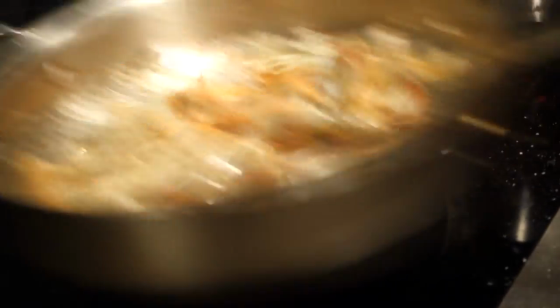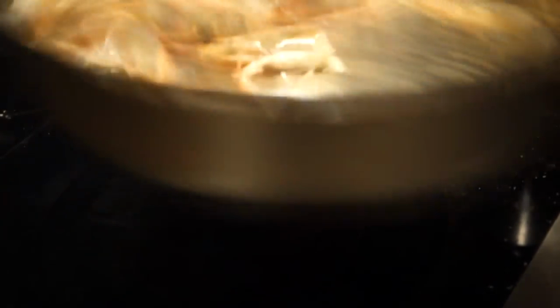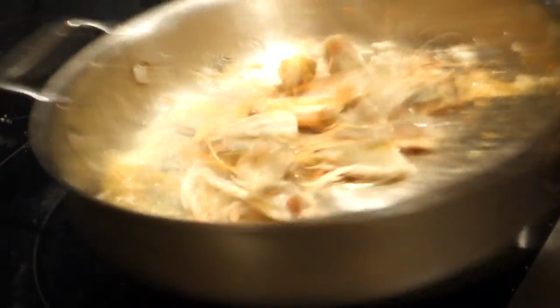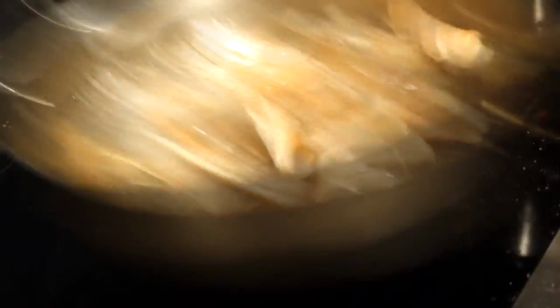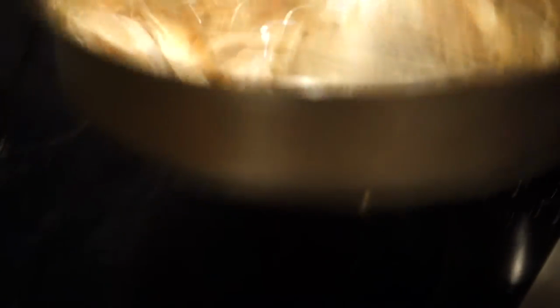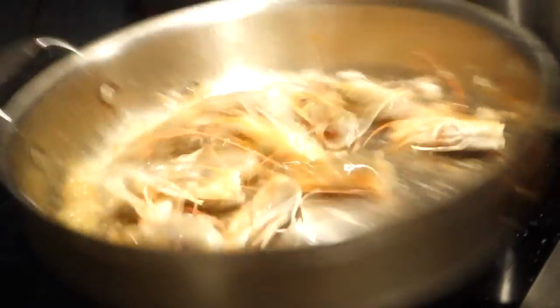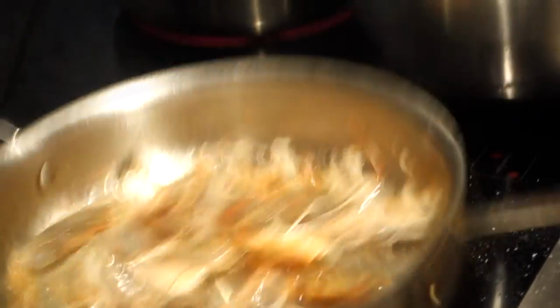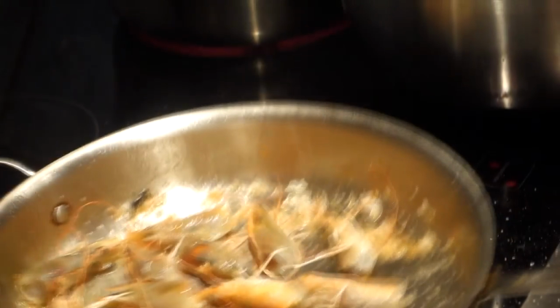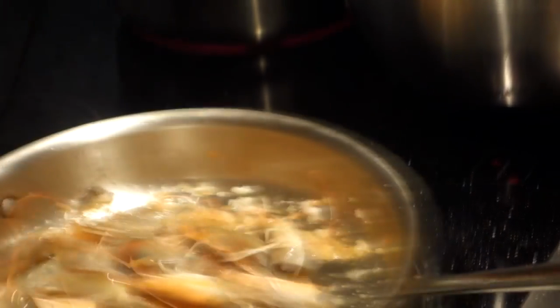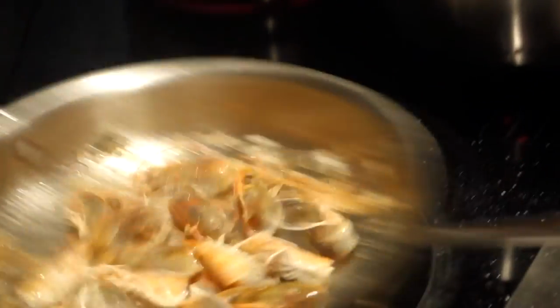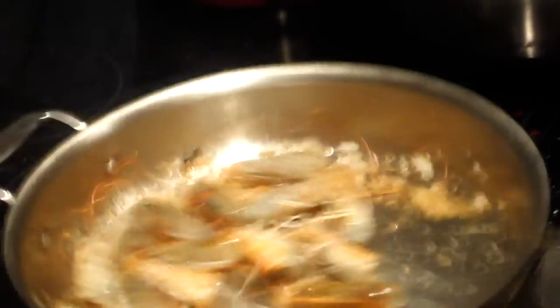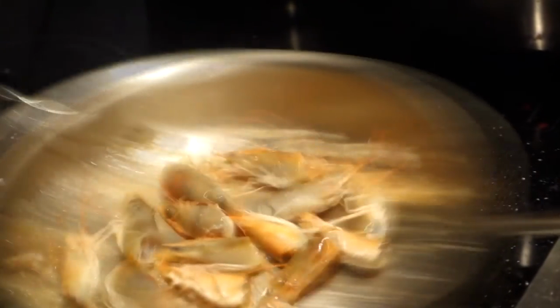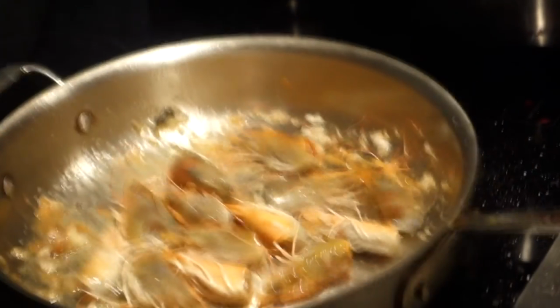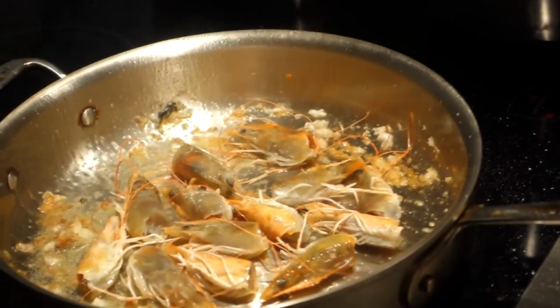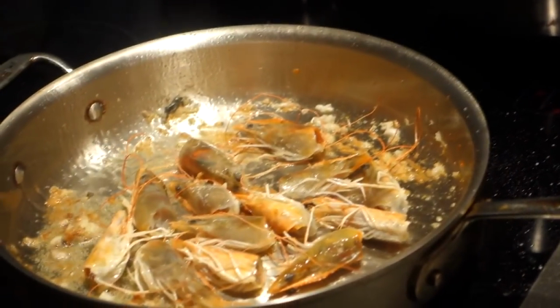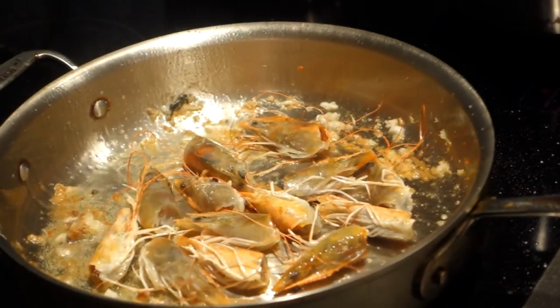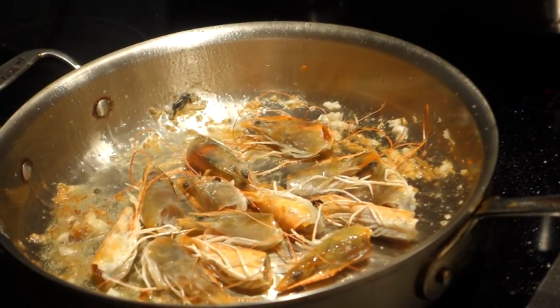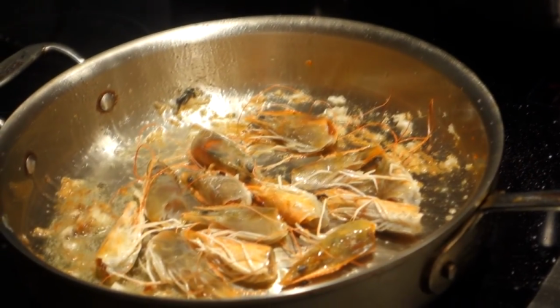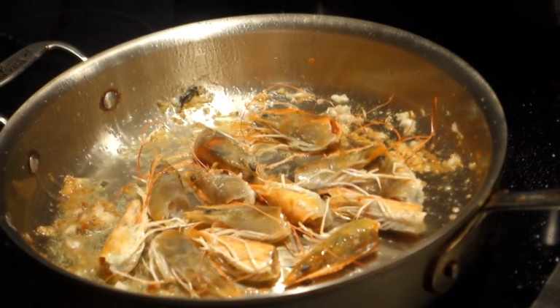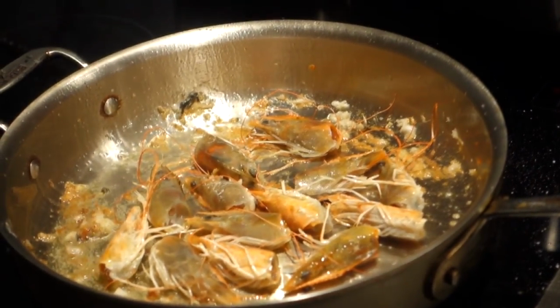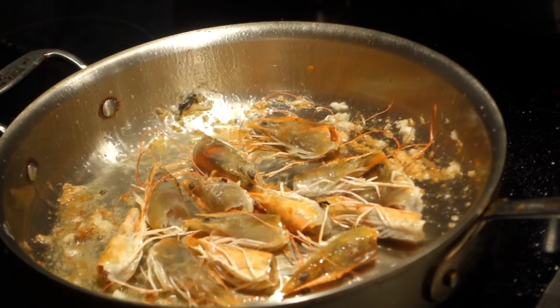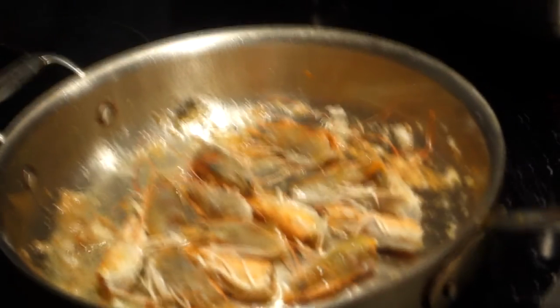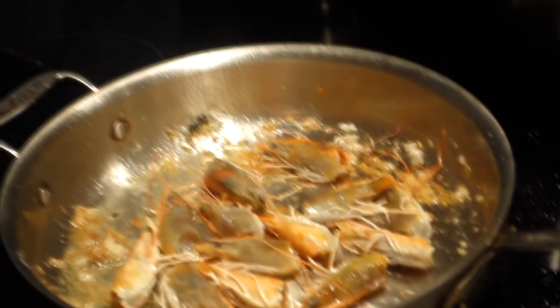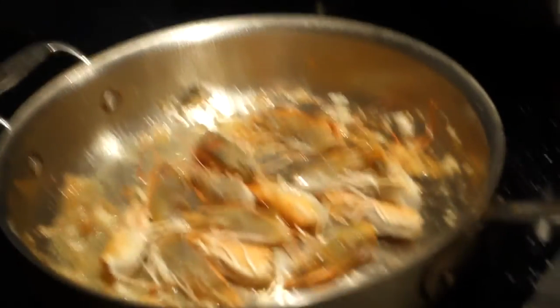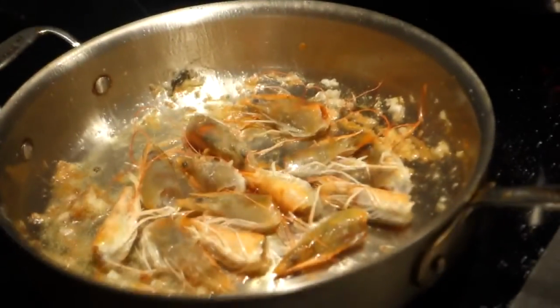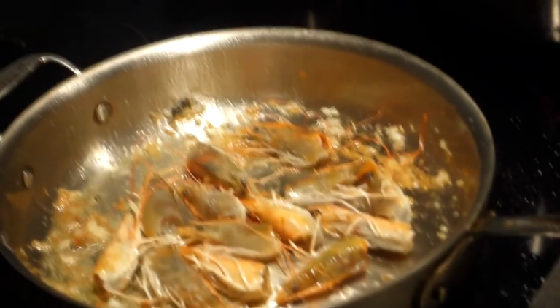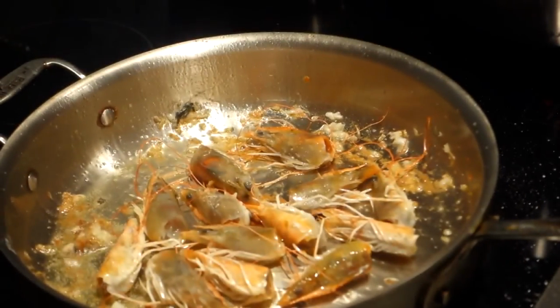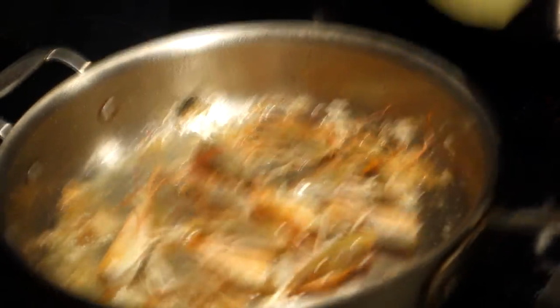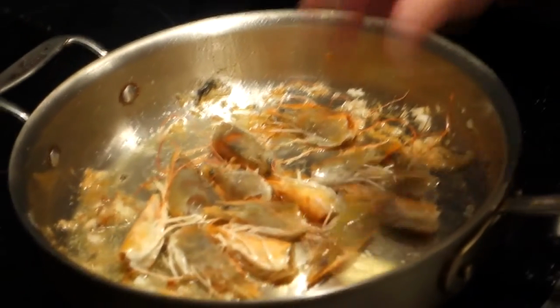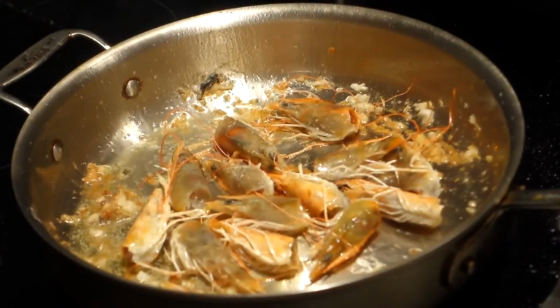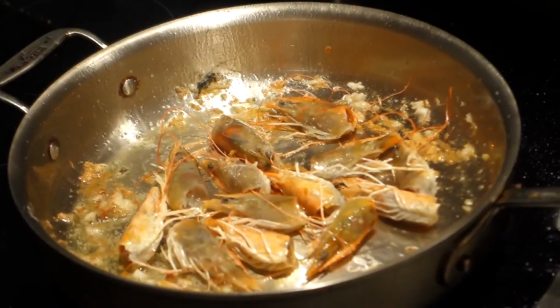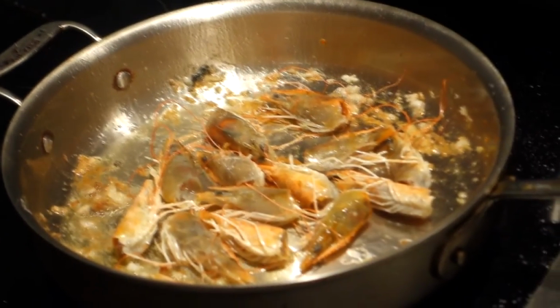Is that shrimp head? Yup. What does that do? Add another layer.